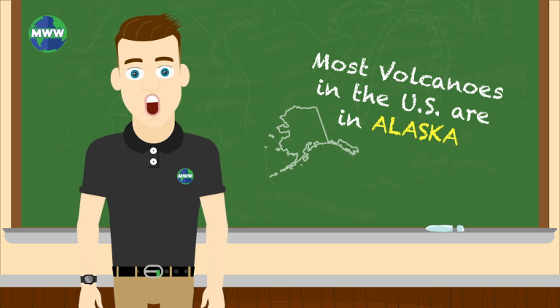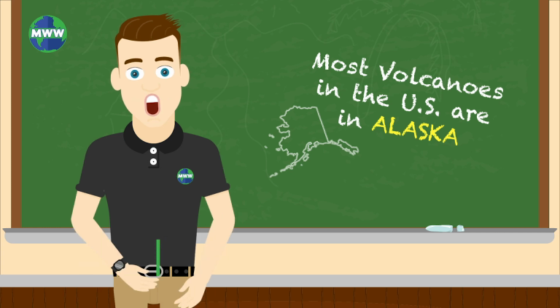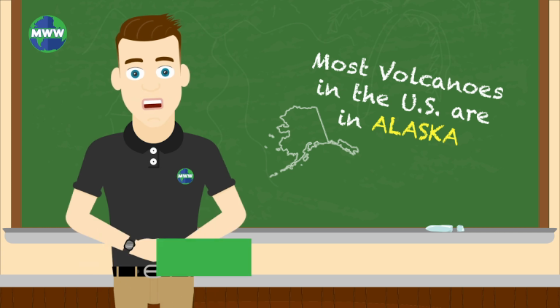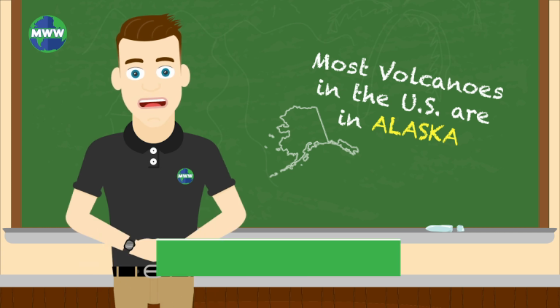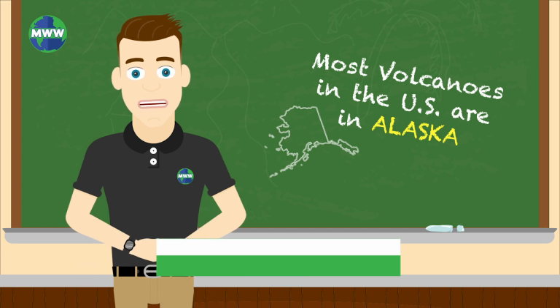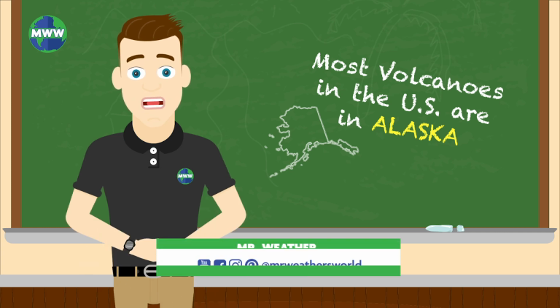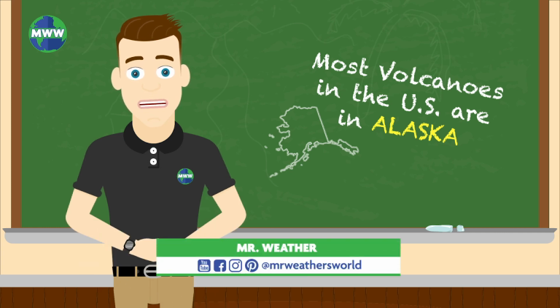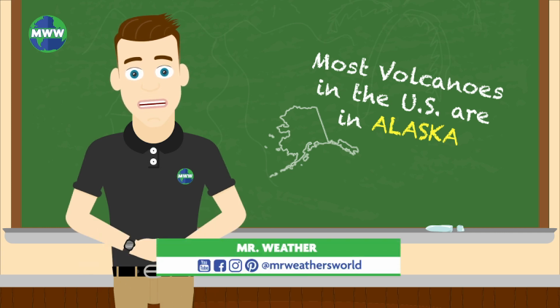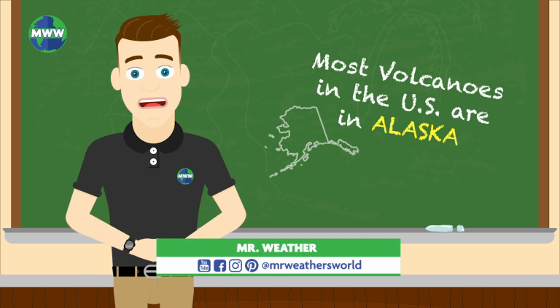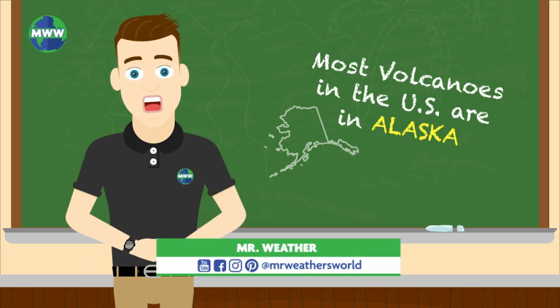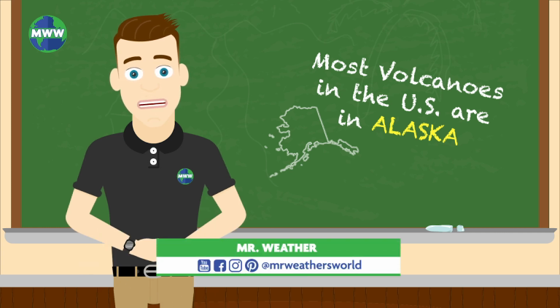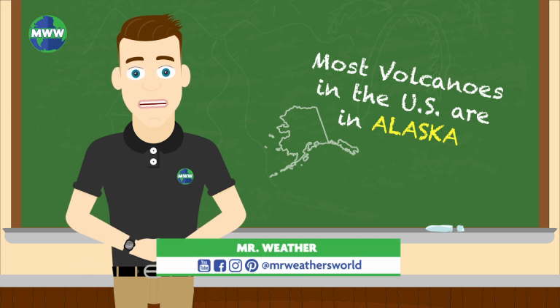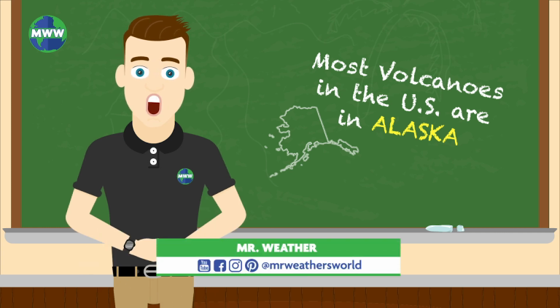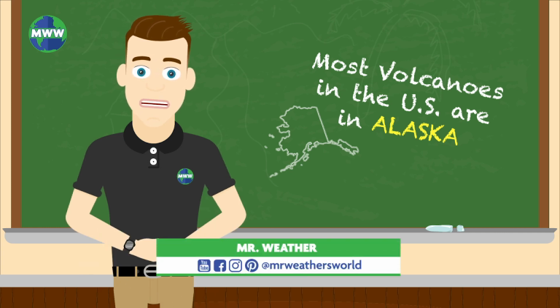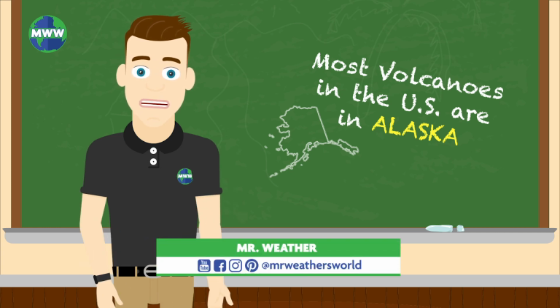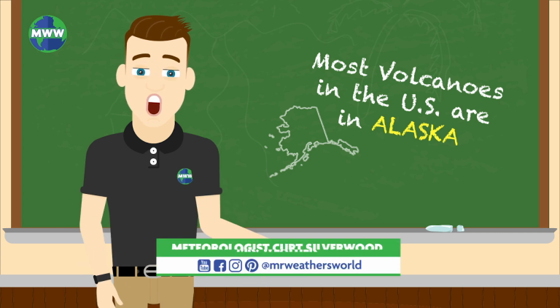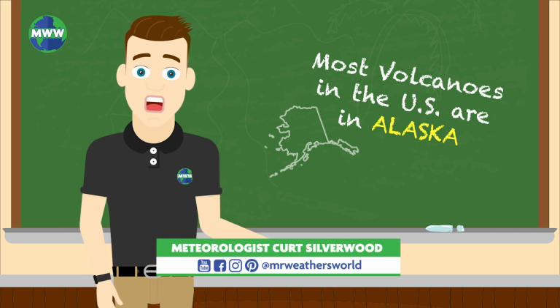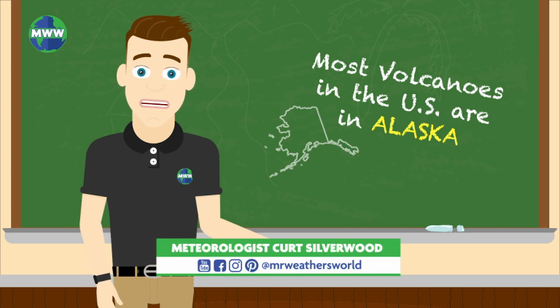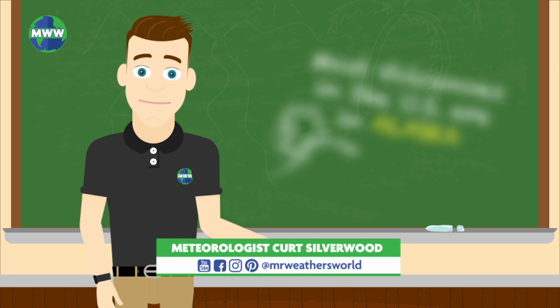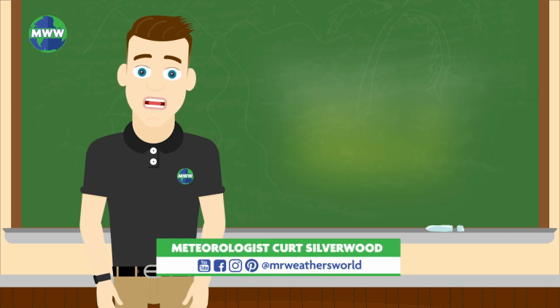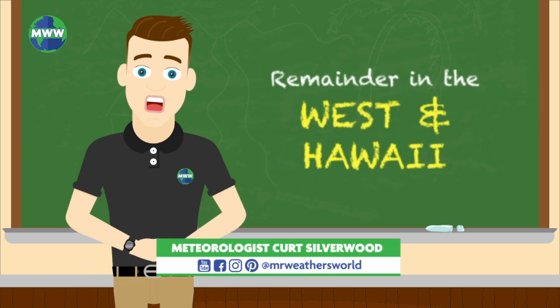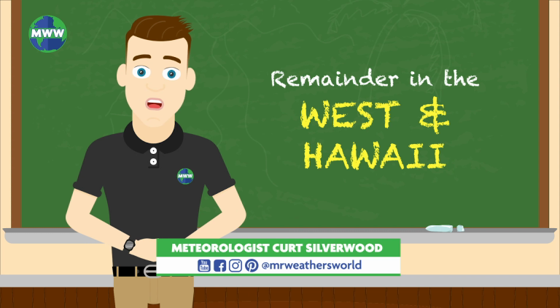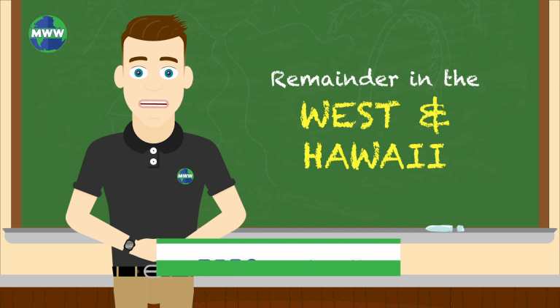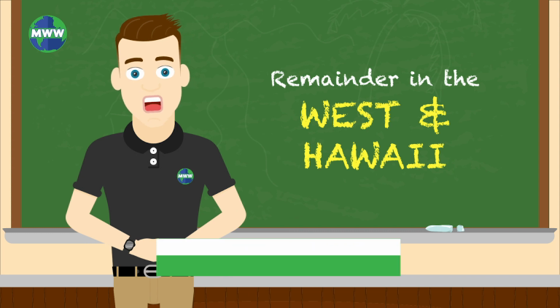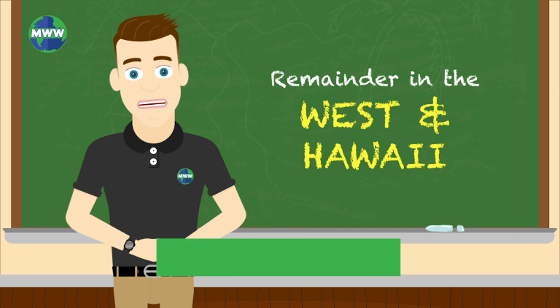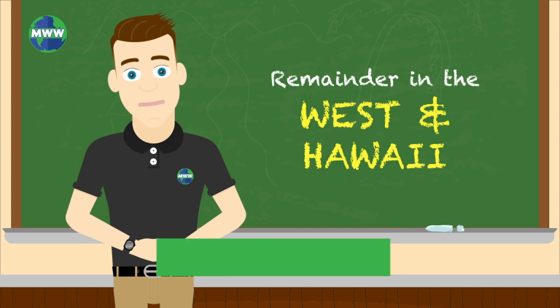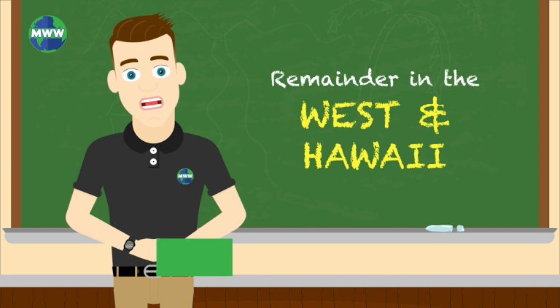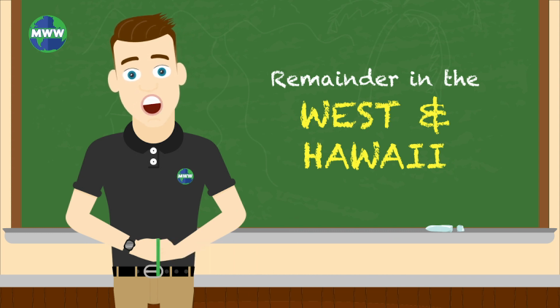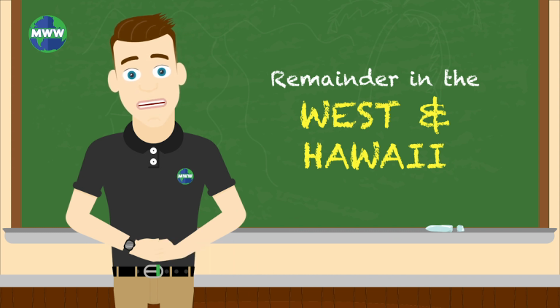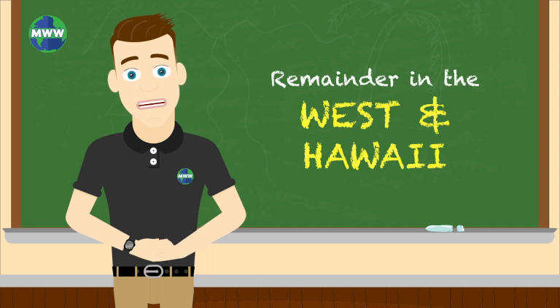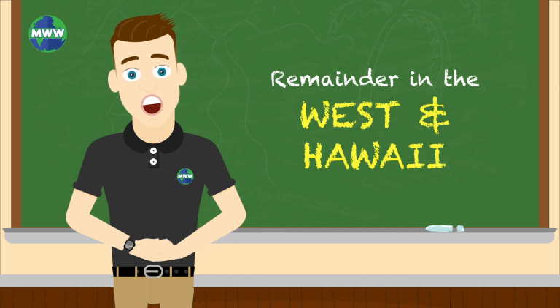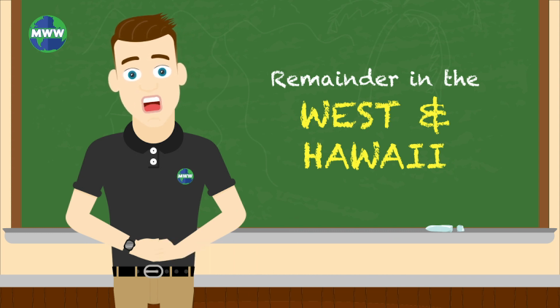The majority of volcanoes in the United States are located in Alaska. The rest are in the western part of the country and Hawaii.